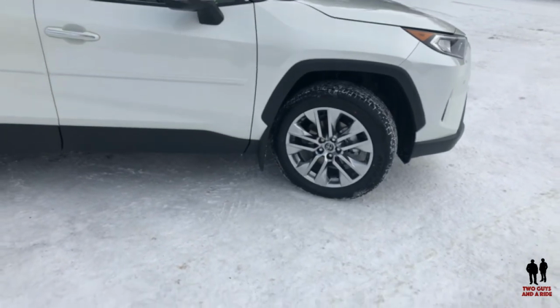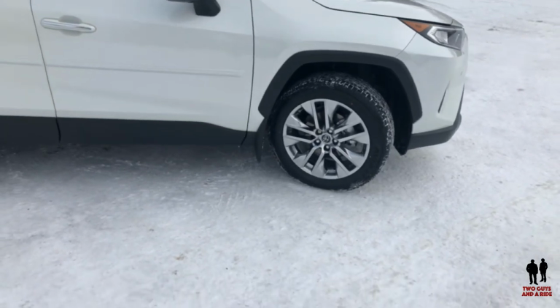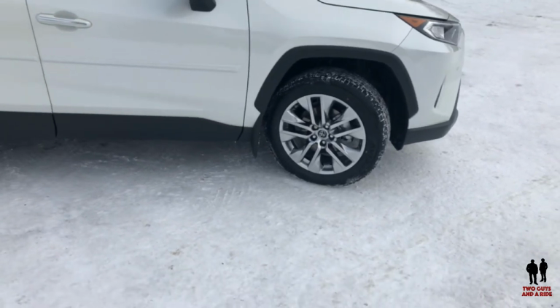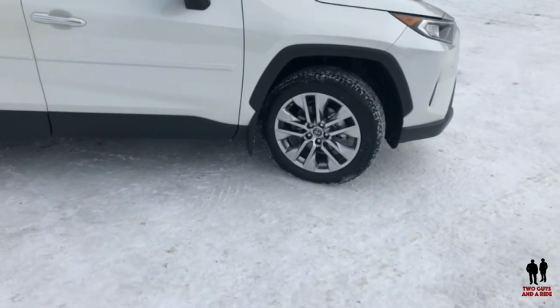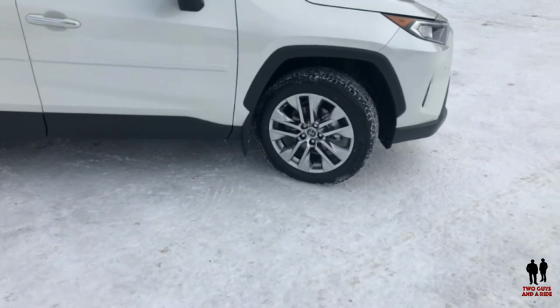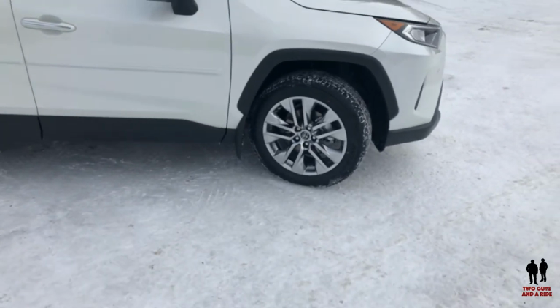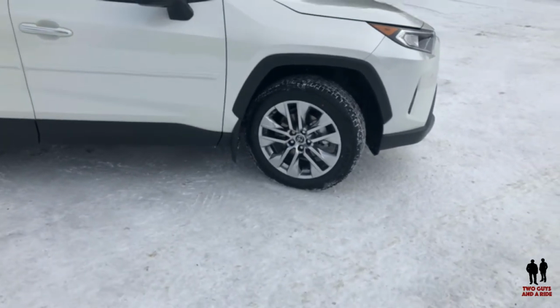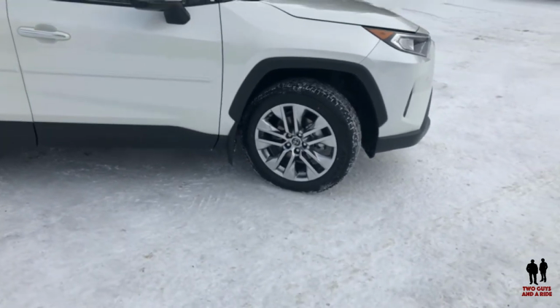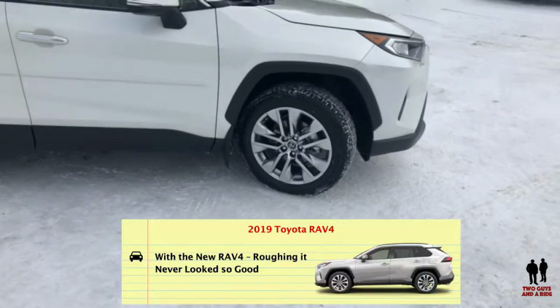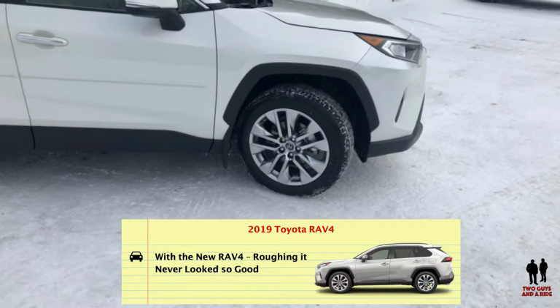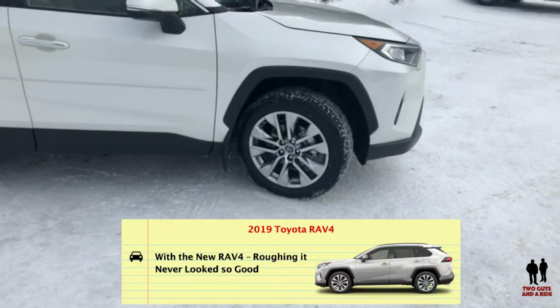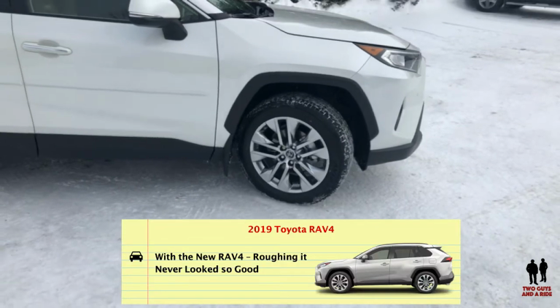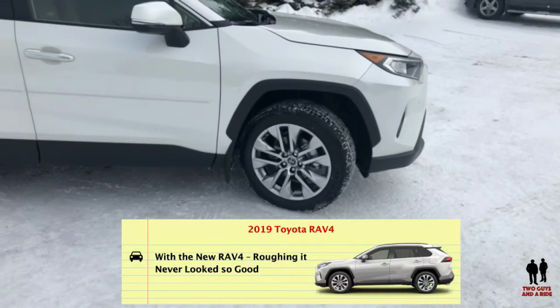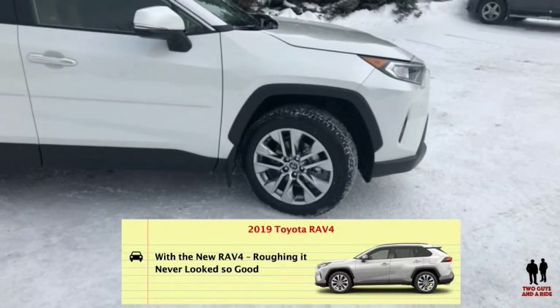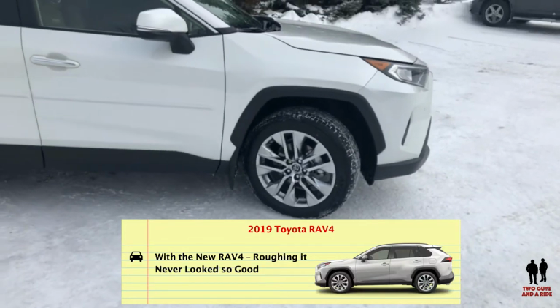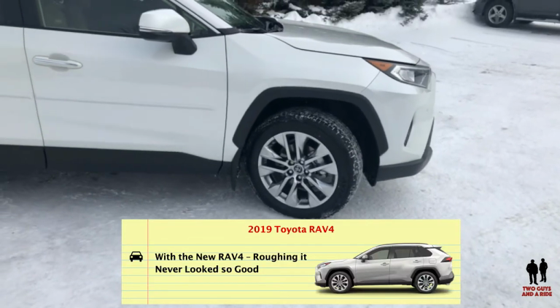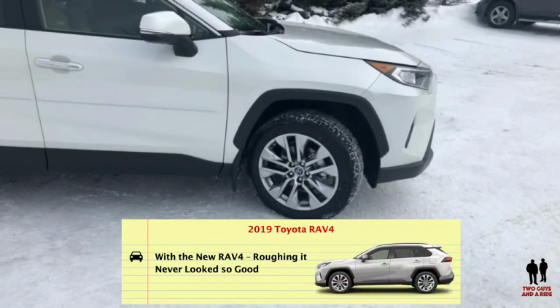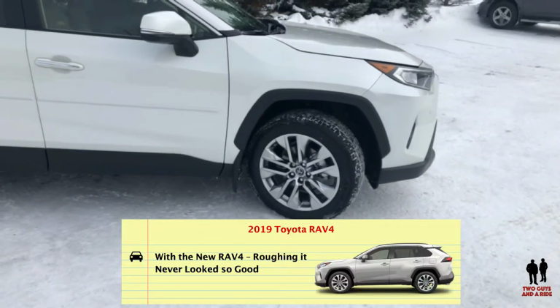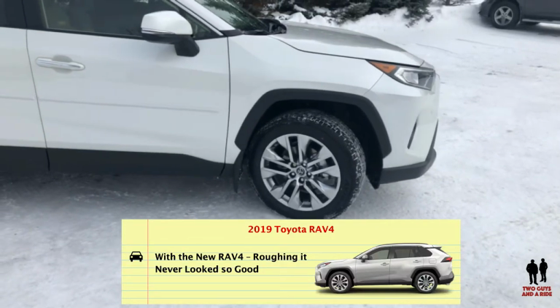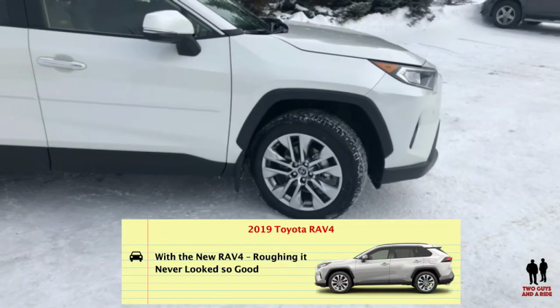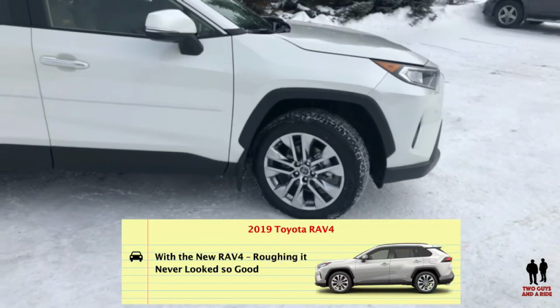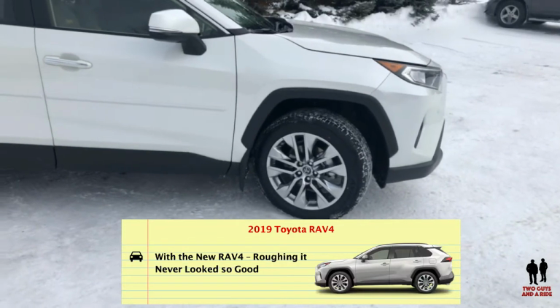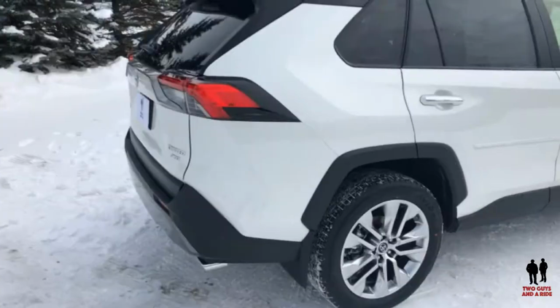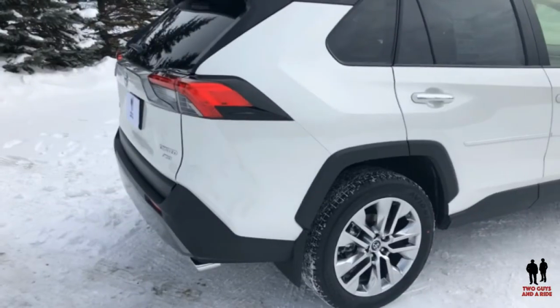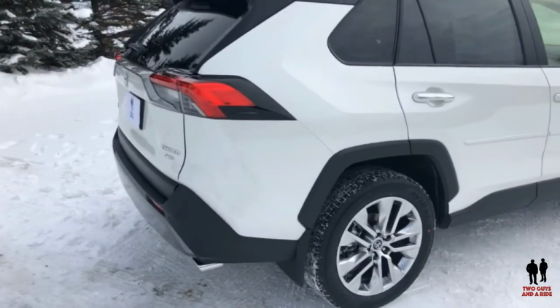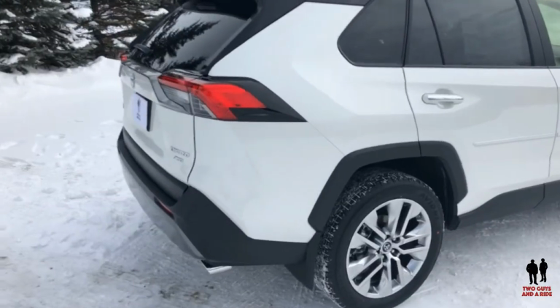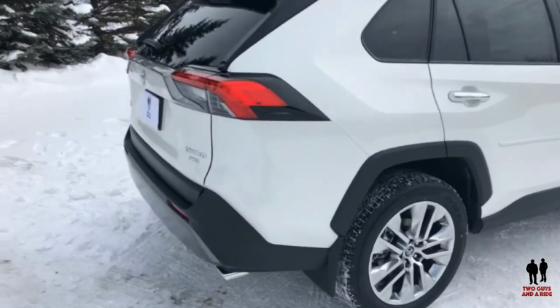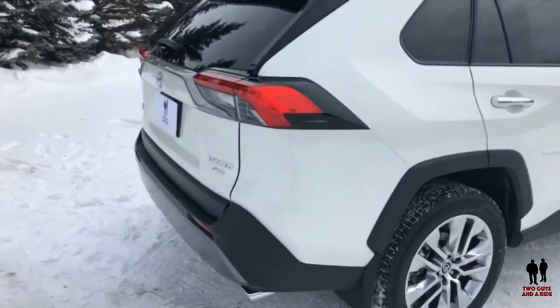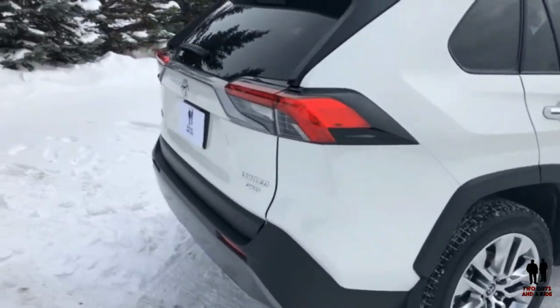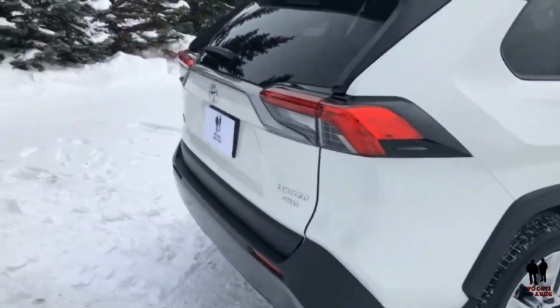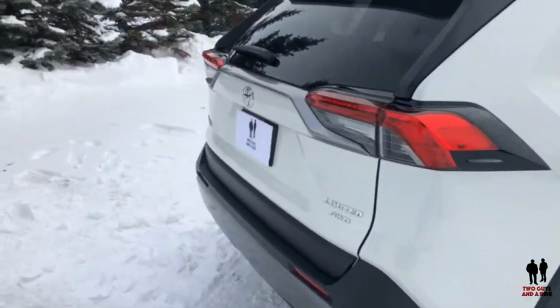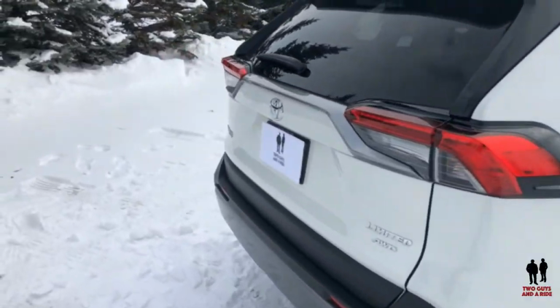There is Dynamic Vector torque vectoring all-wheel drive that improves stability by sending up to 50 percent of the power to the rear wheels, and multi-terrain select on all-wheel drive with mud and sand, rock and dirt, and snow. This is the fifth generation RAV4 — this was the first compact crossover SUV, and Toyota did pioneer this market segment. Toyota describes the new 2019 RAV4 in two words: capable performance. With the new RAV4, roughing it never looked so good.